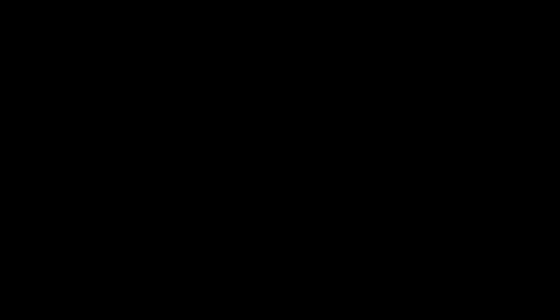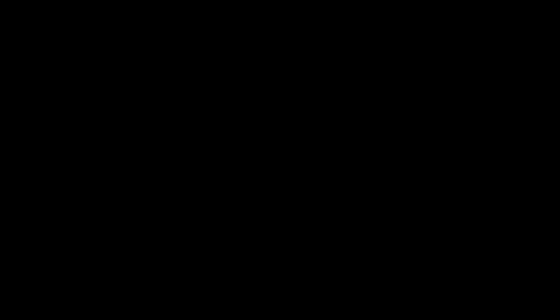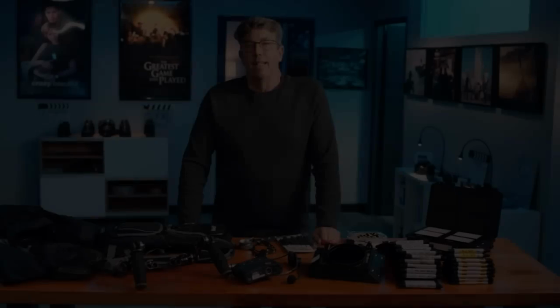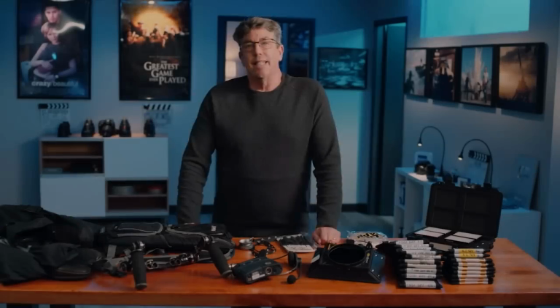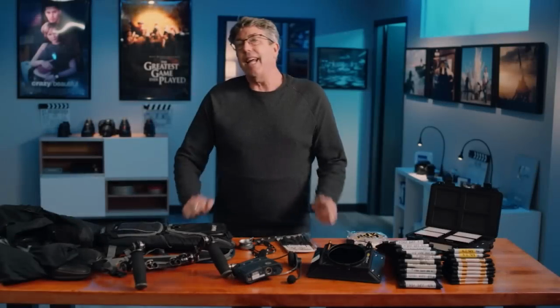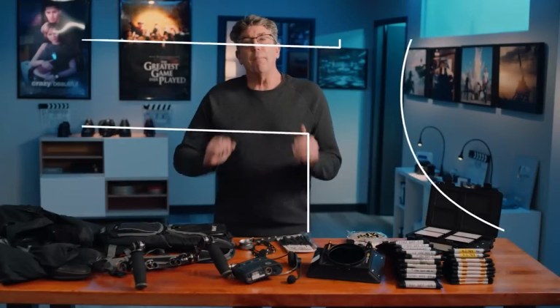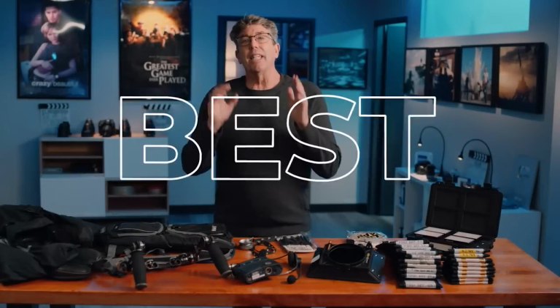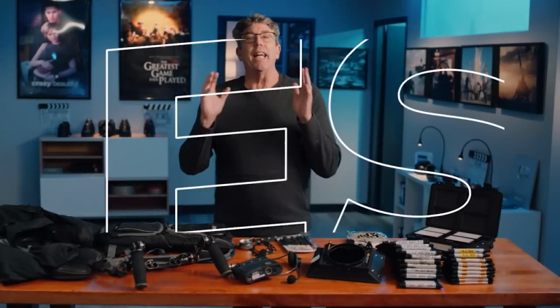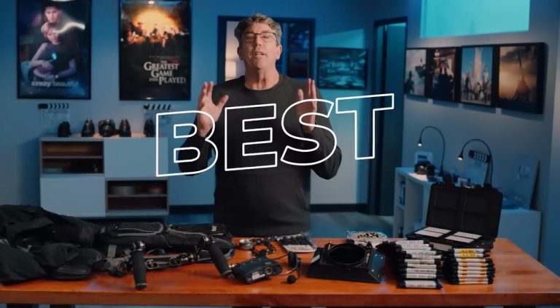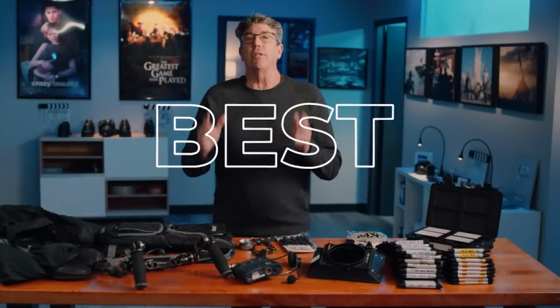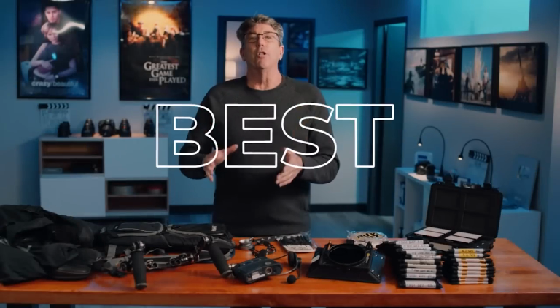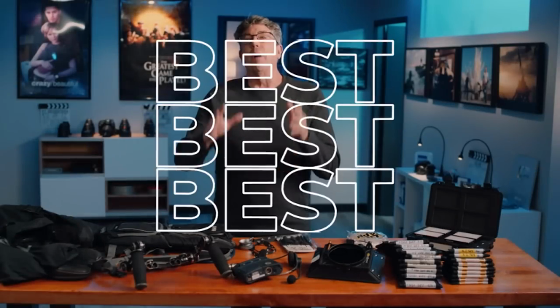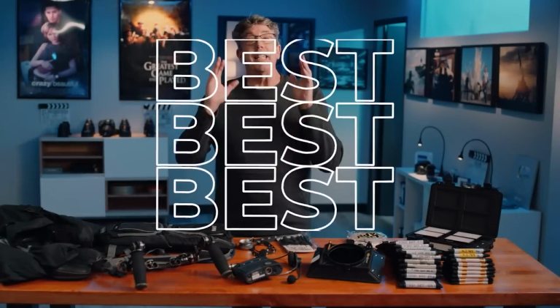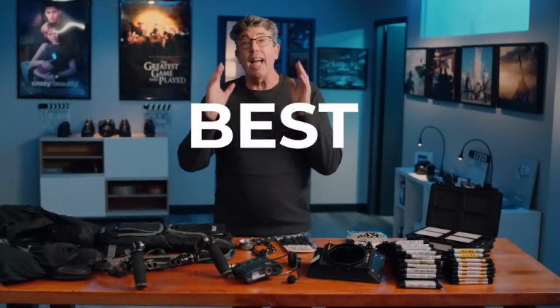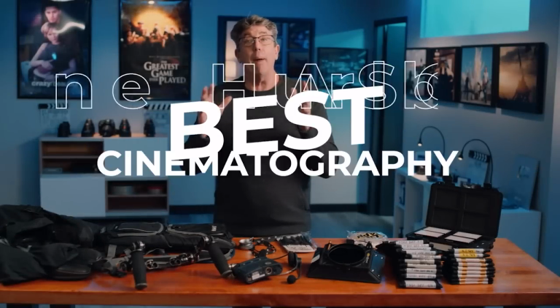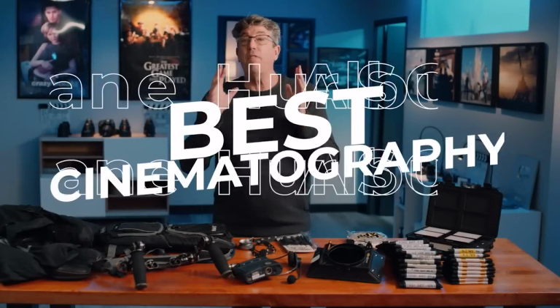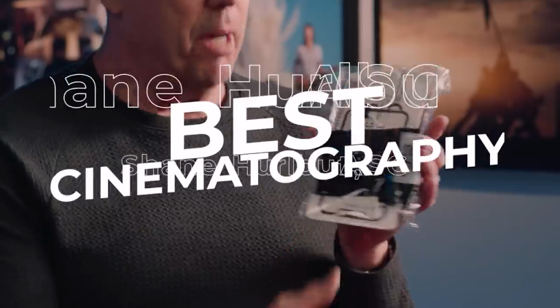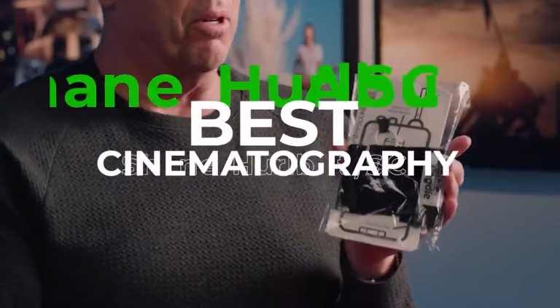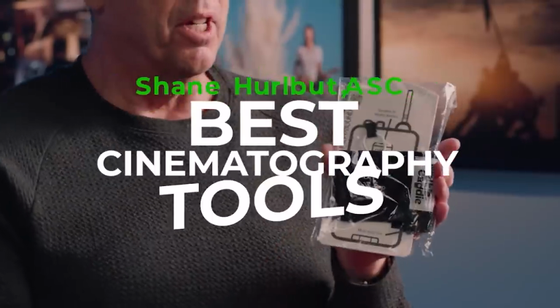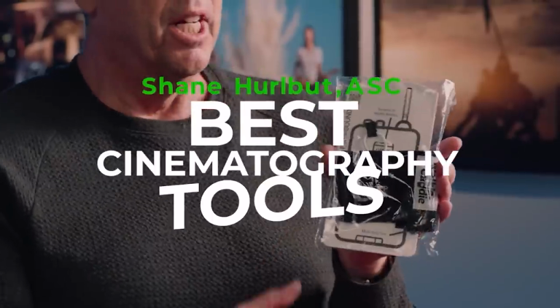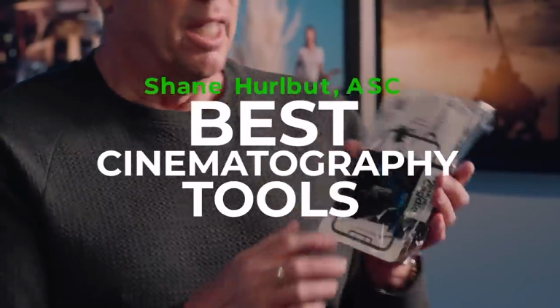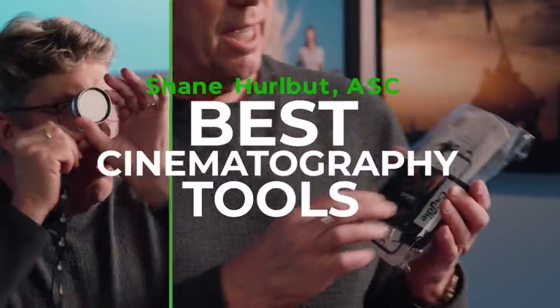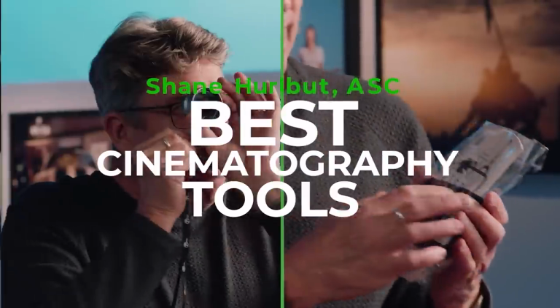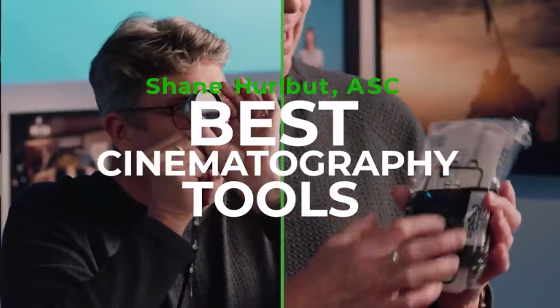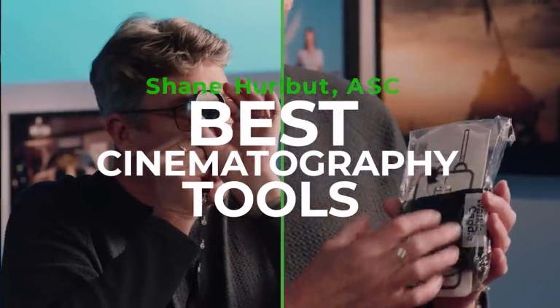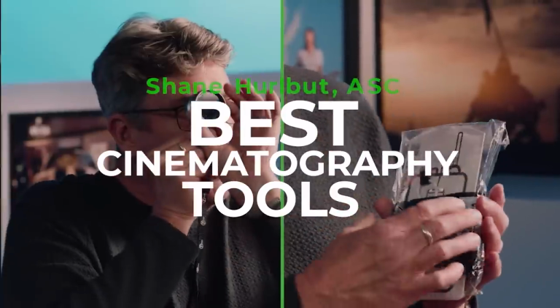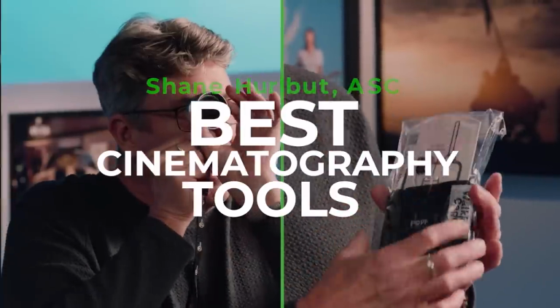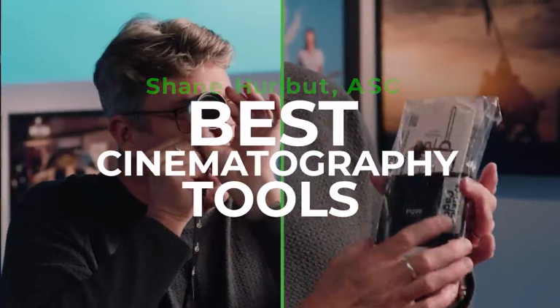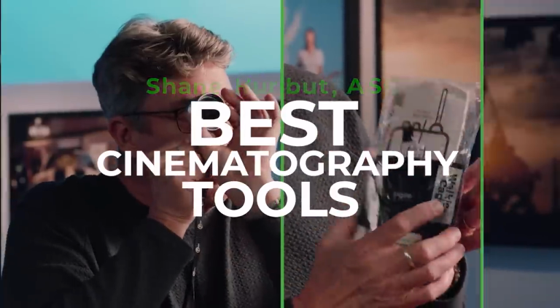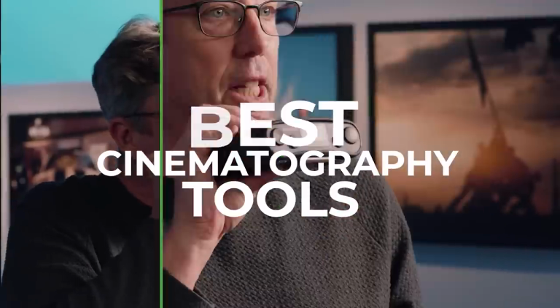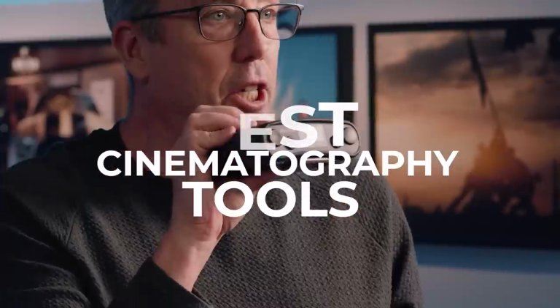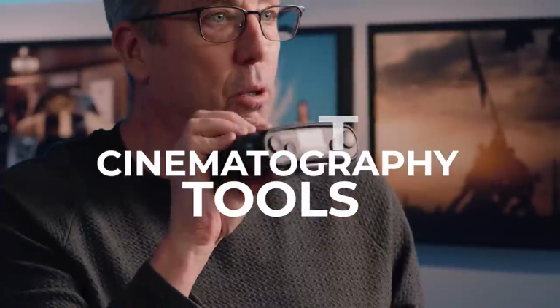Today I'm going to take you through my top 15 tools that I use on set.